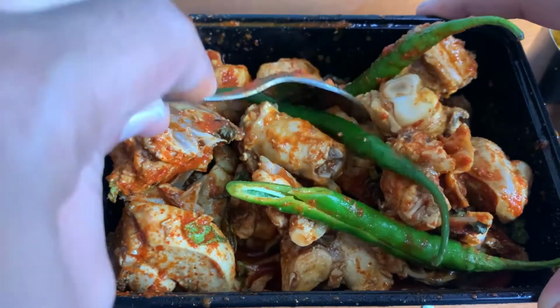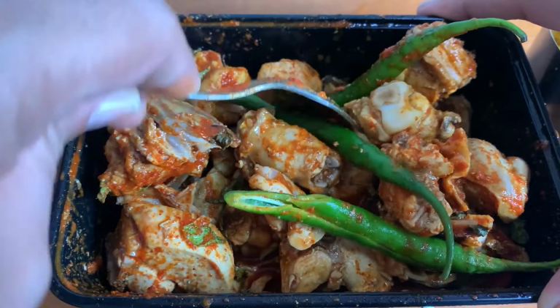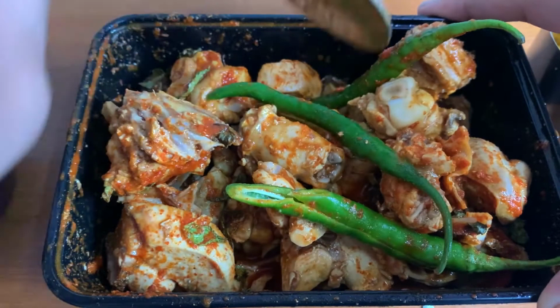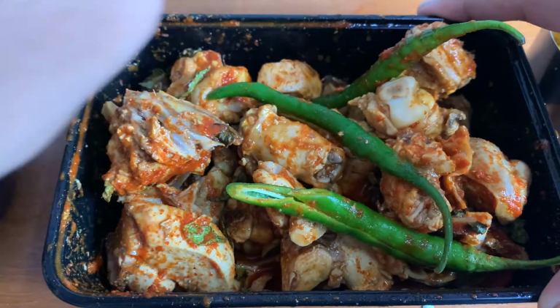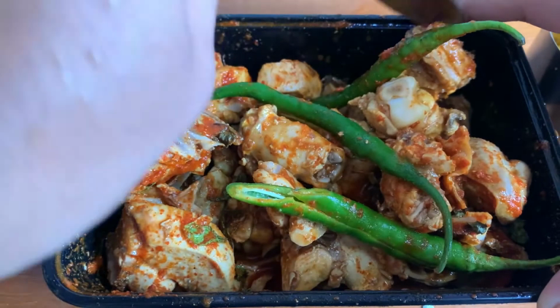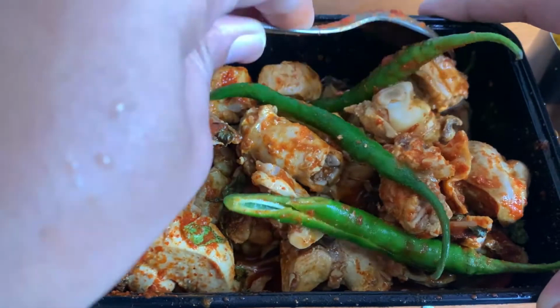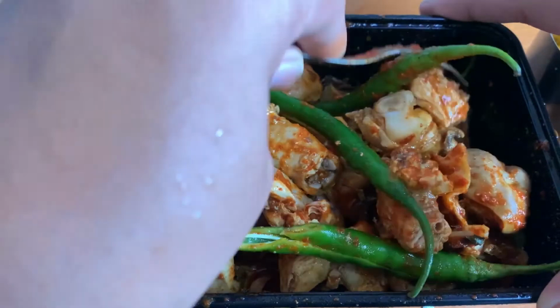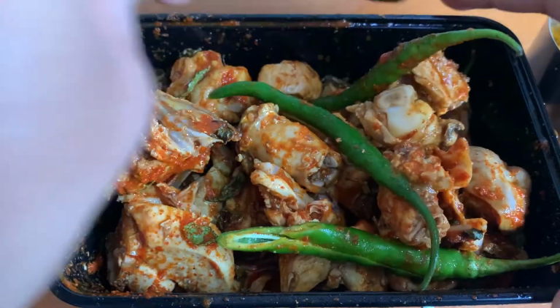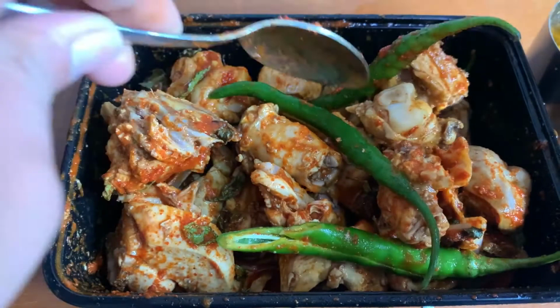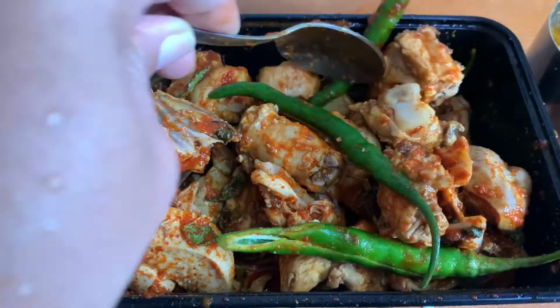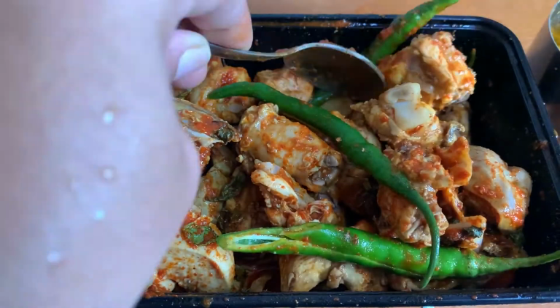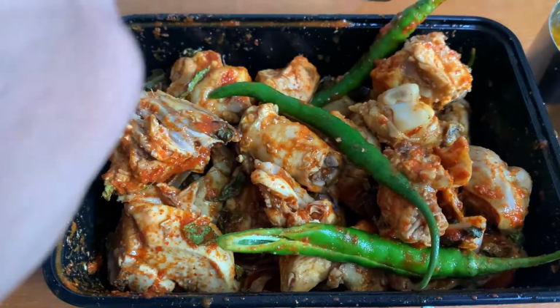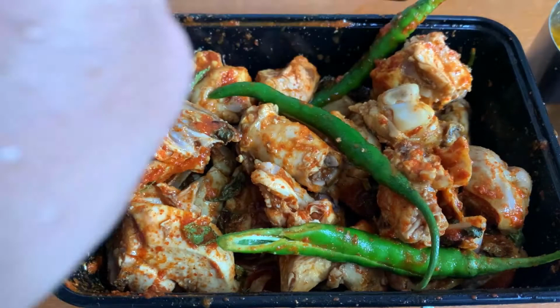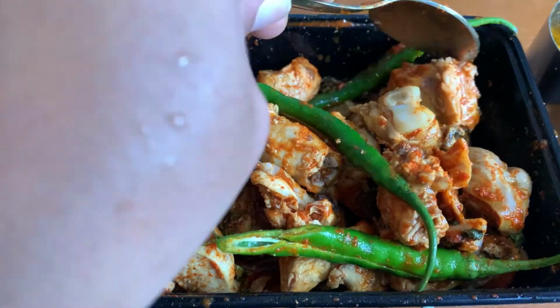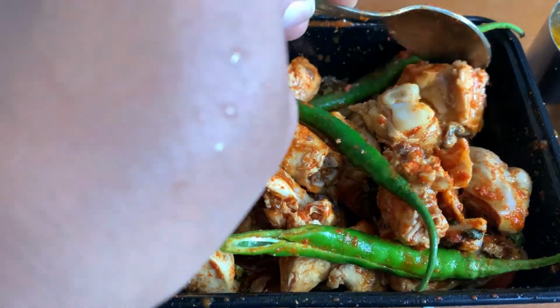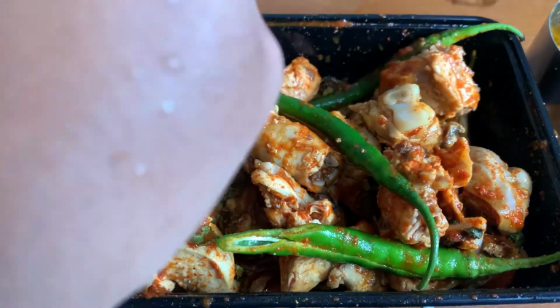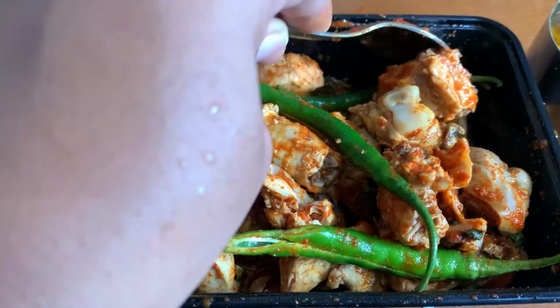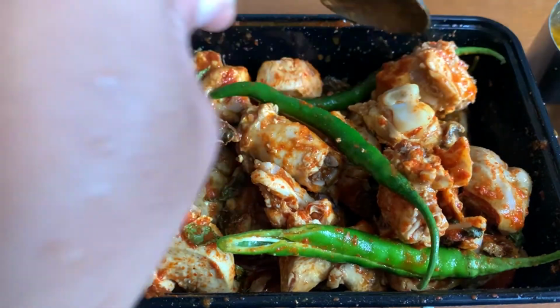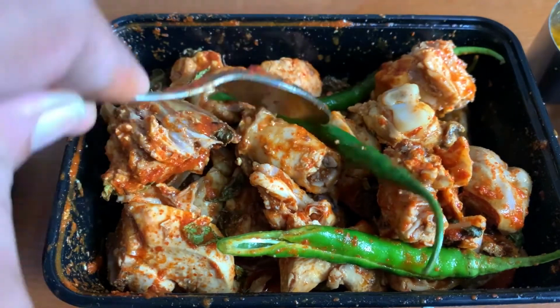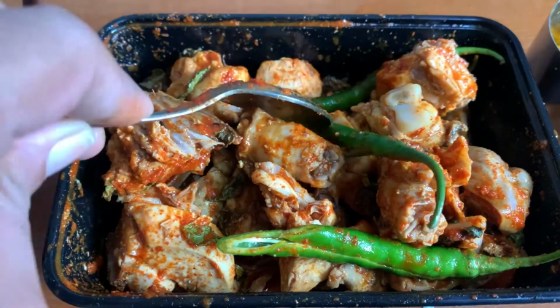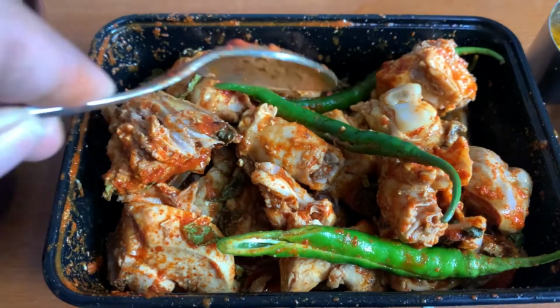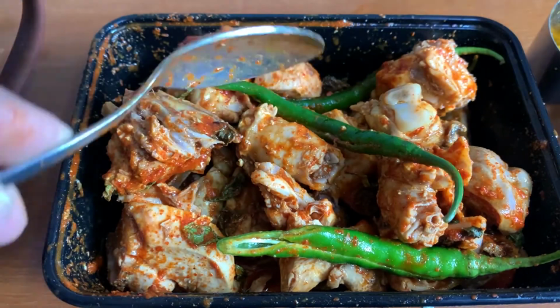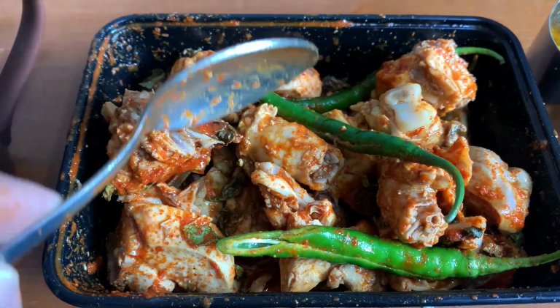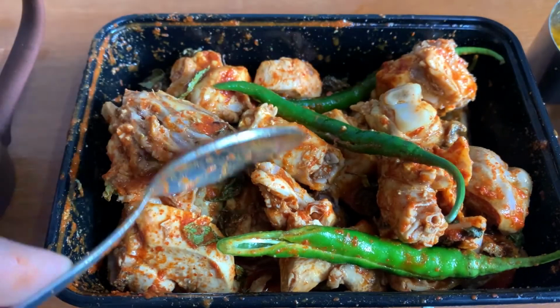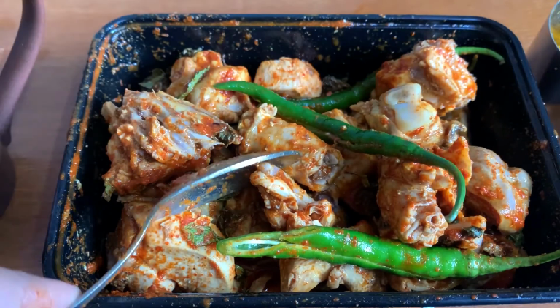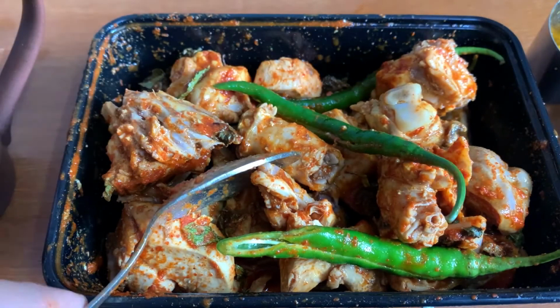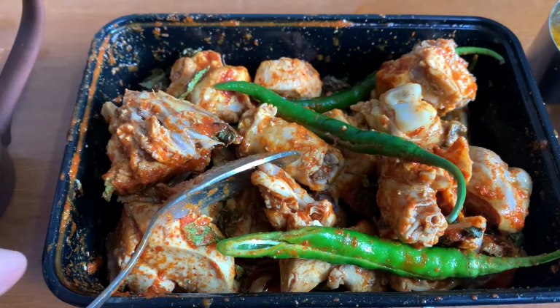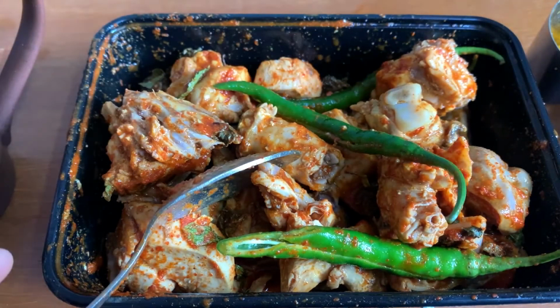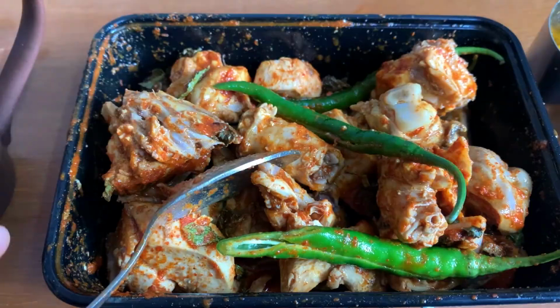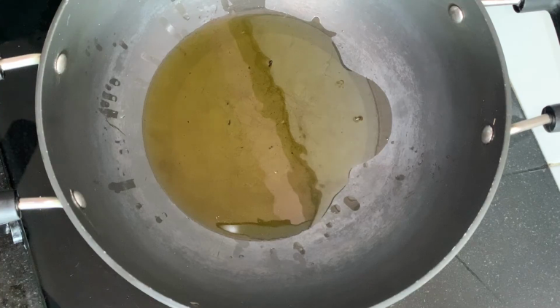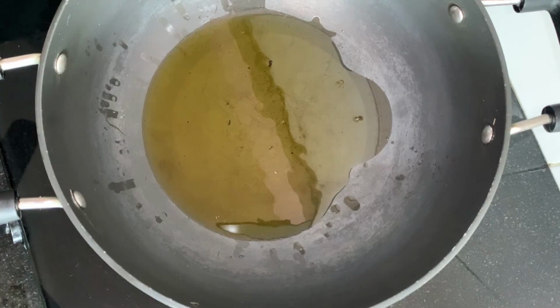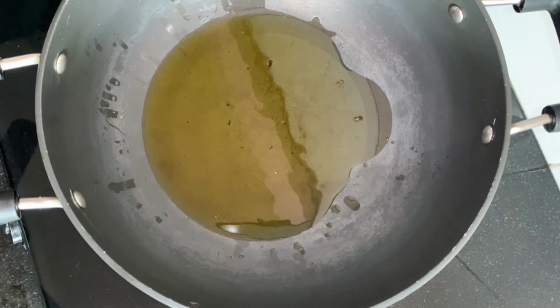Now we will start assembling everything for the recipe.